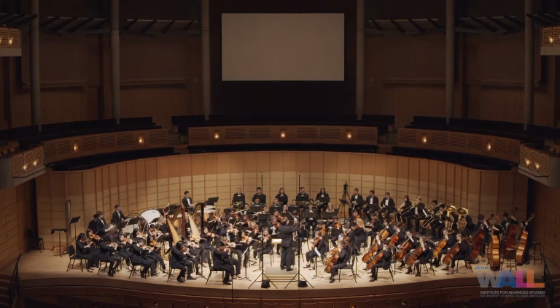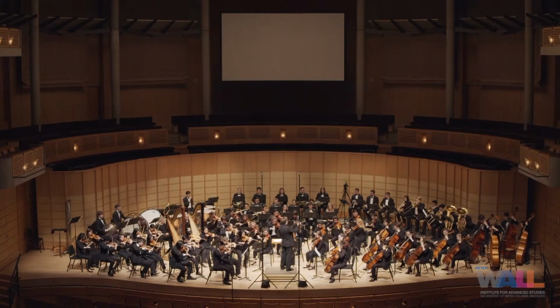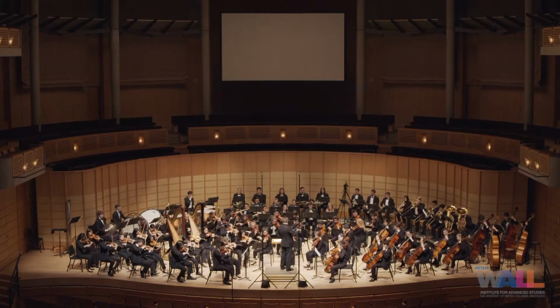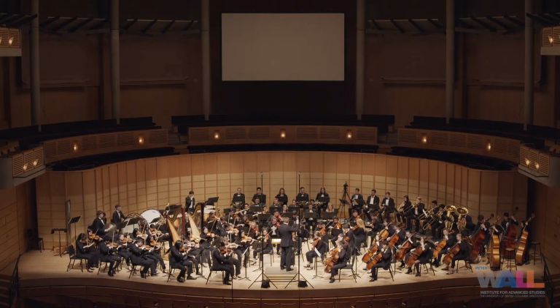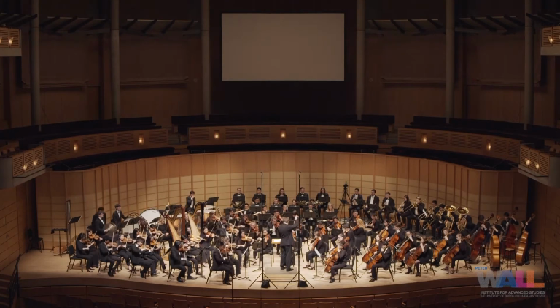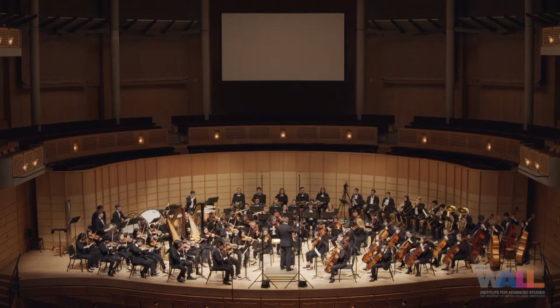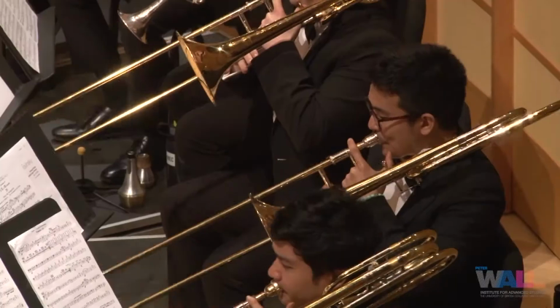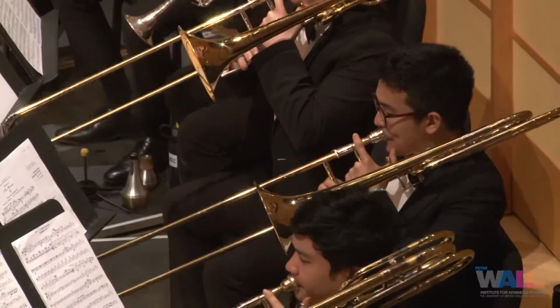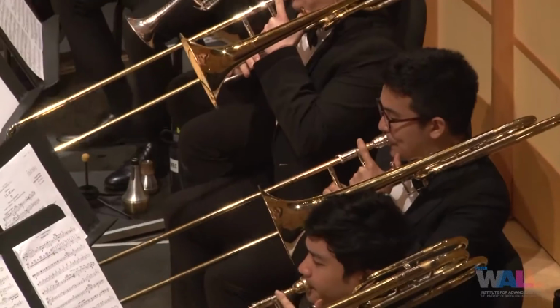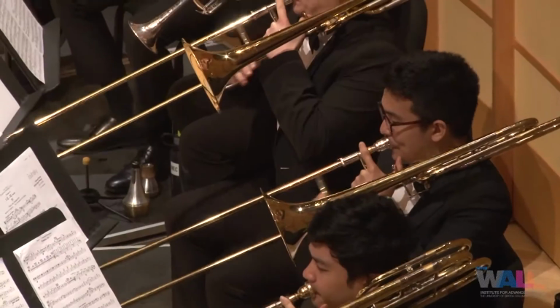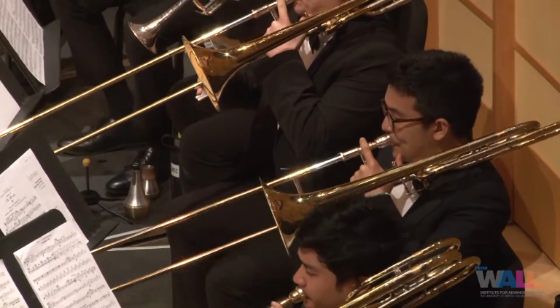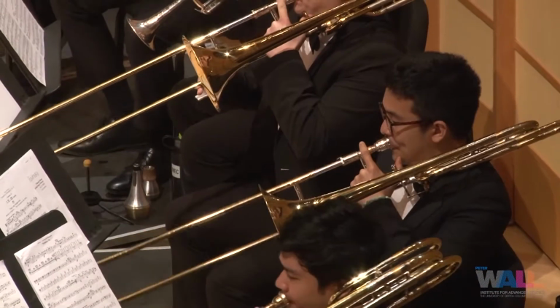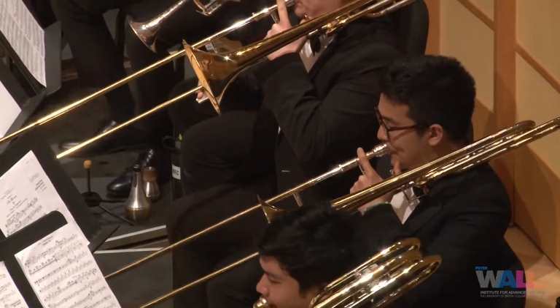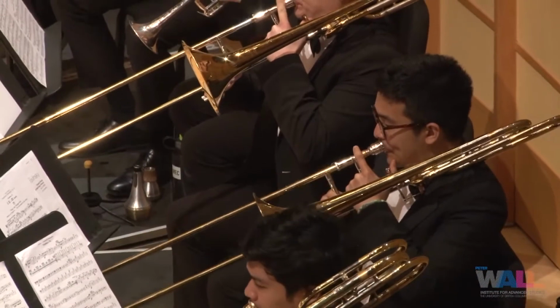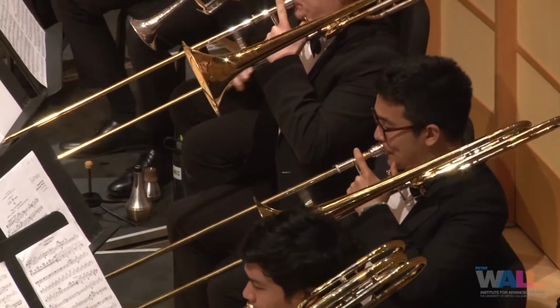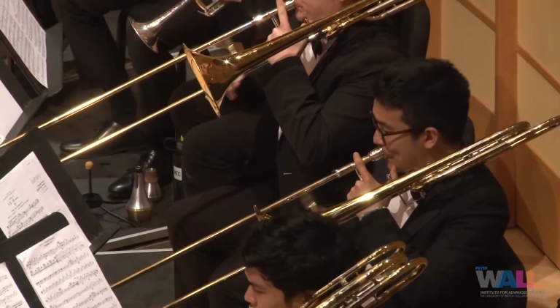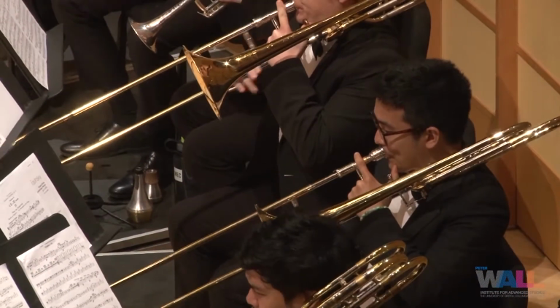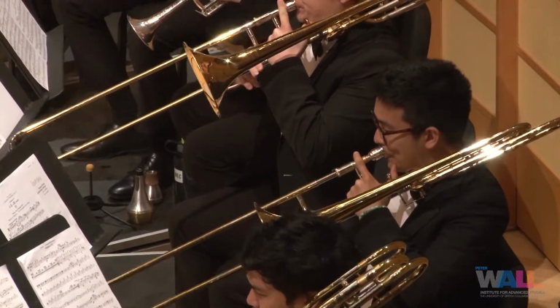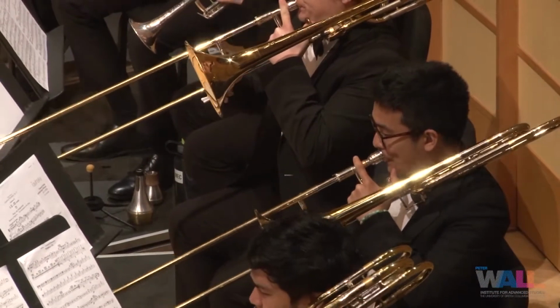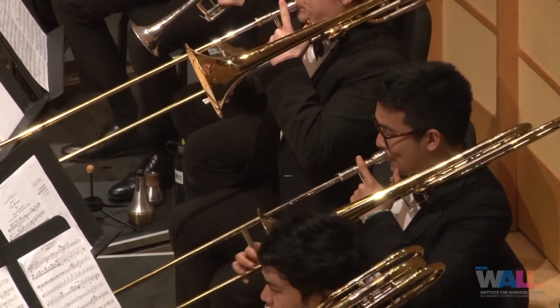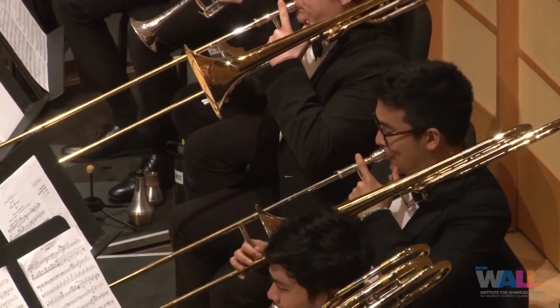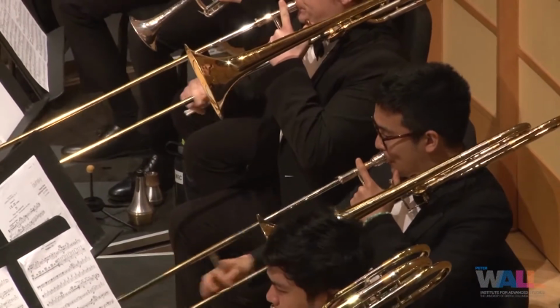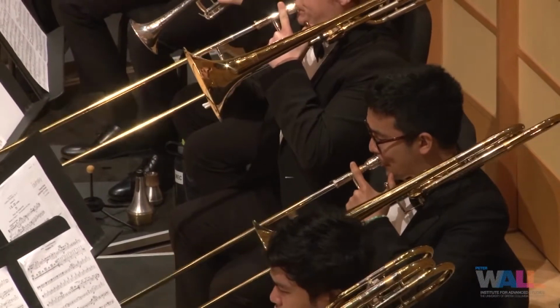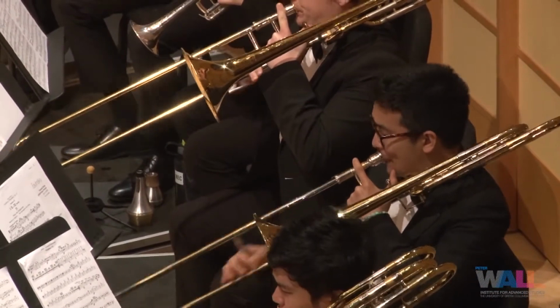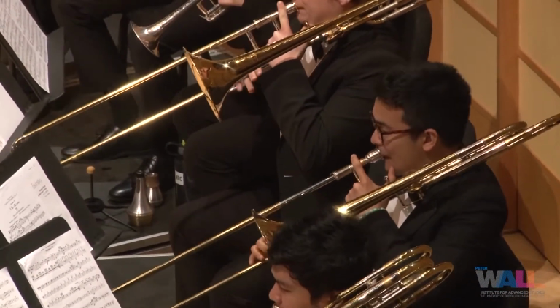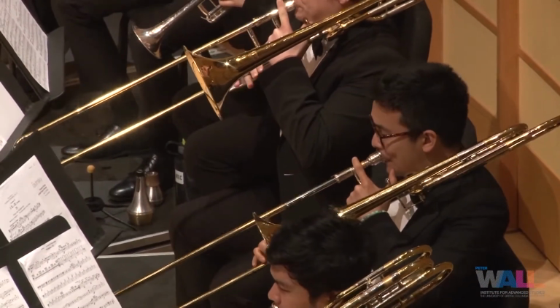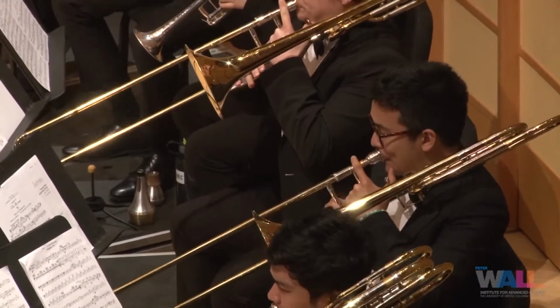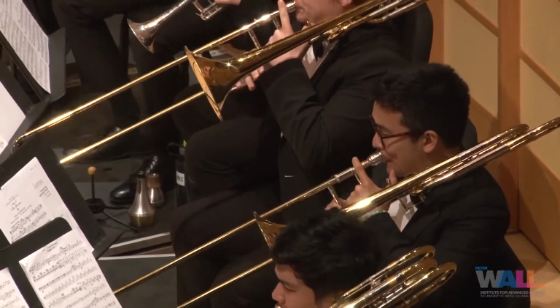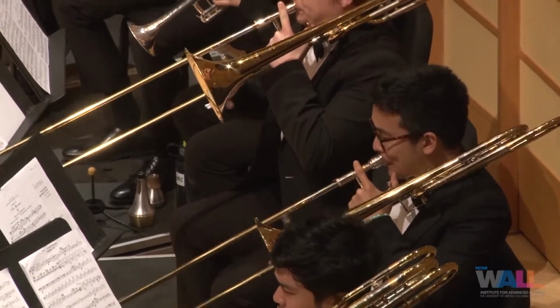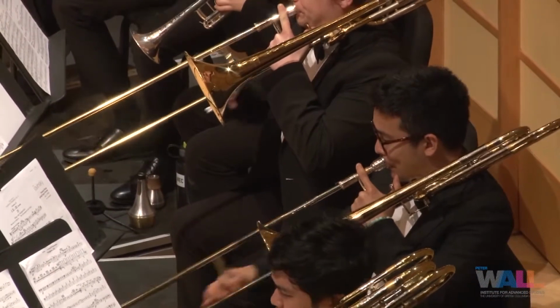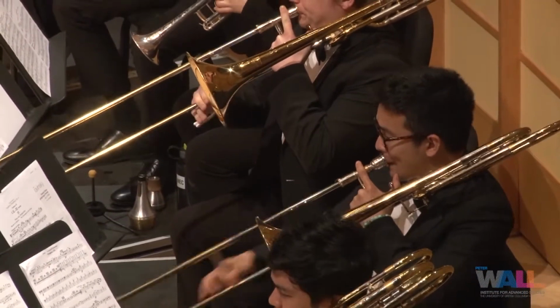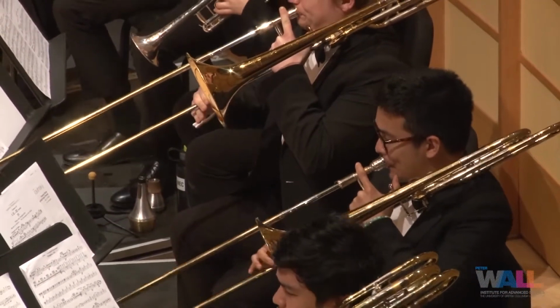We can show speed, we can show tempo, we can show articulation, we can show intensity.